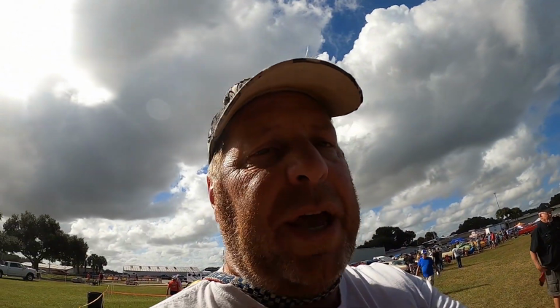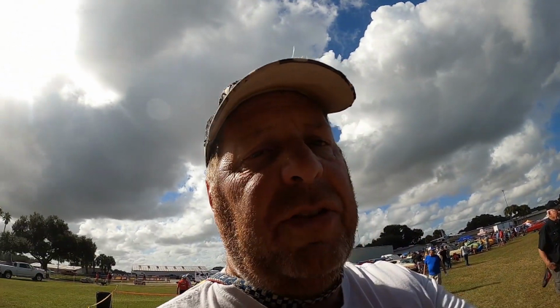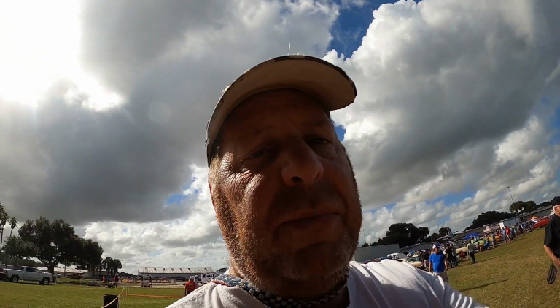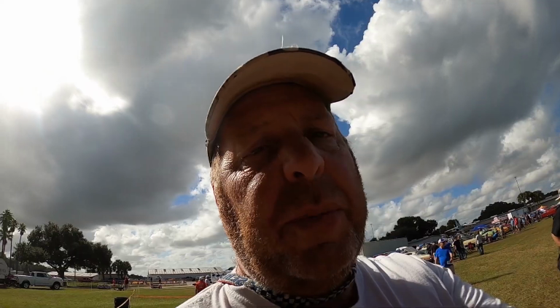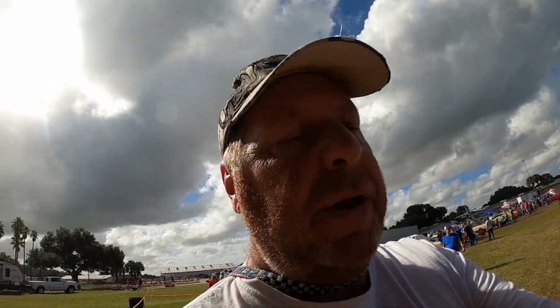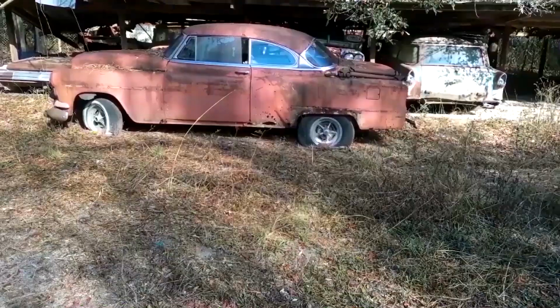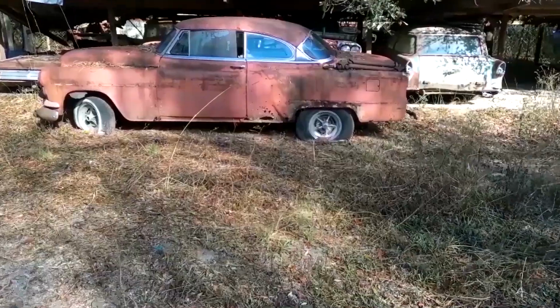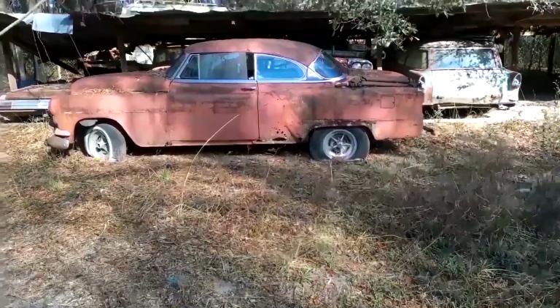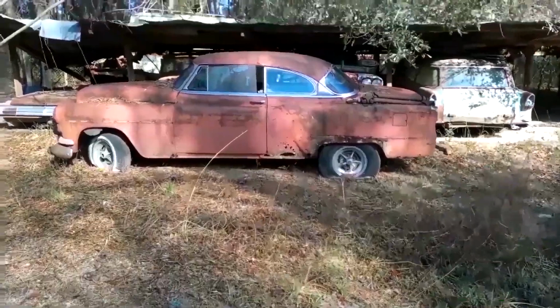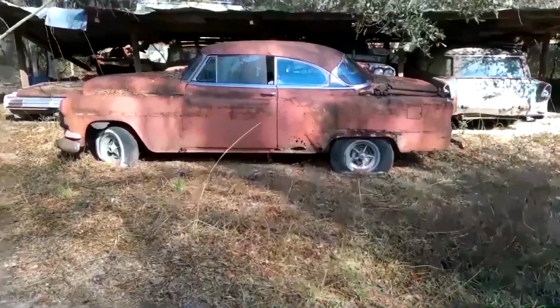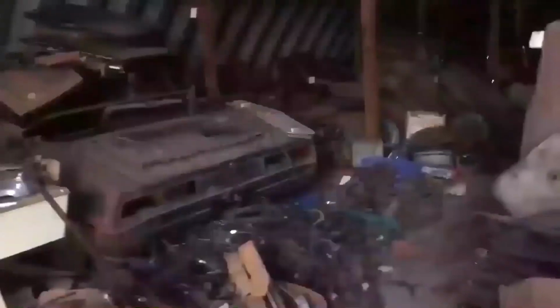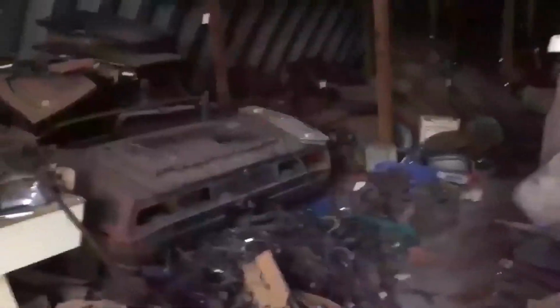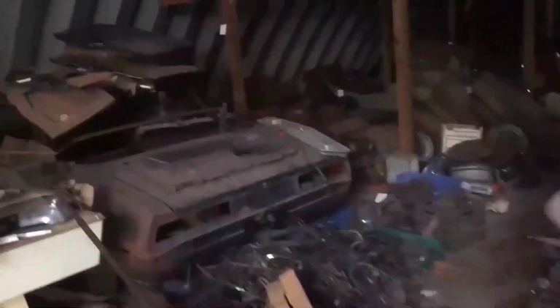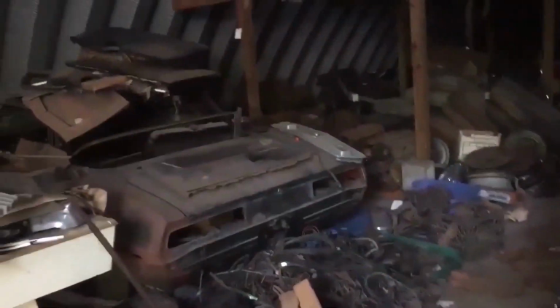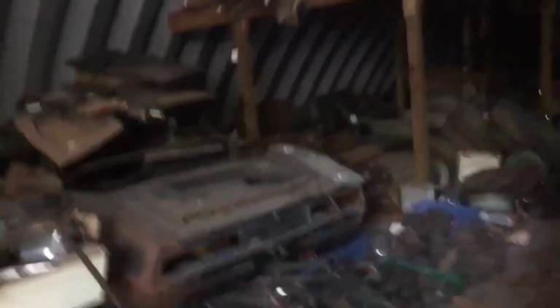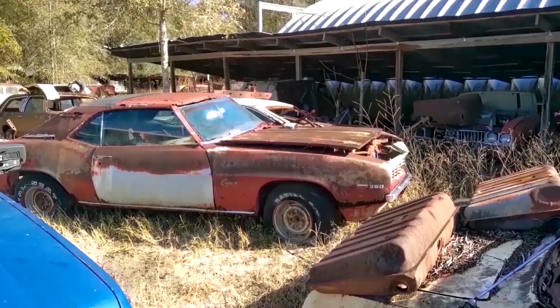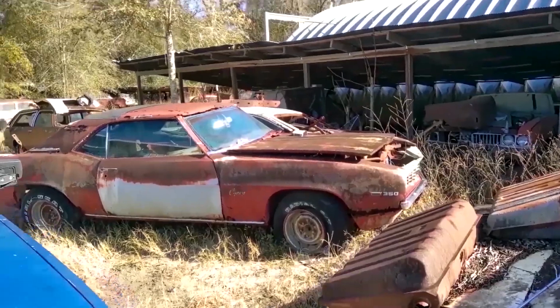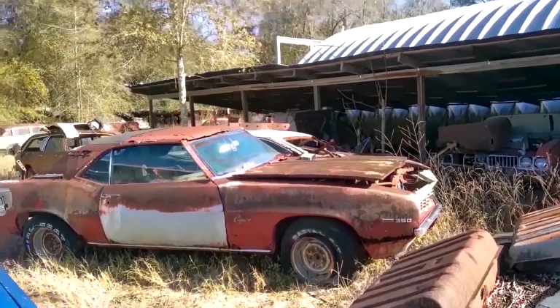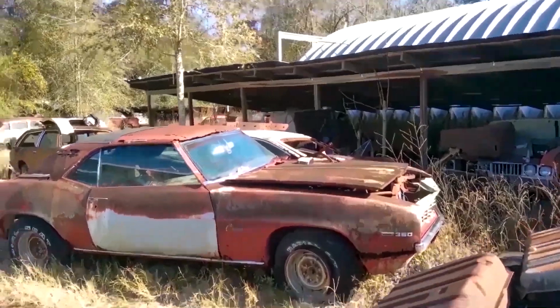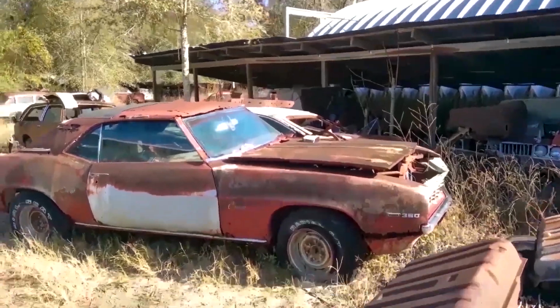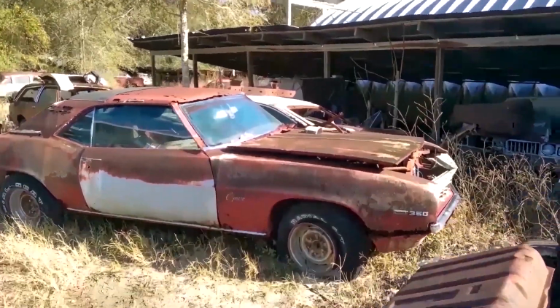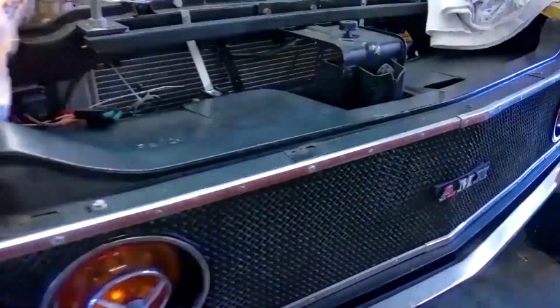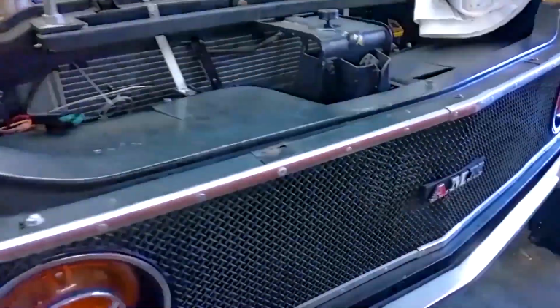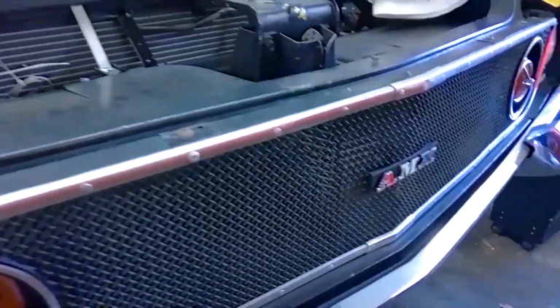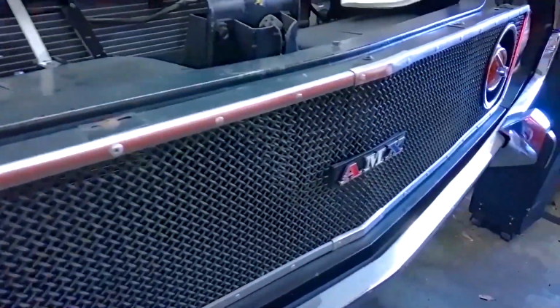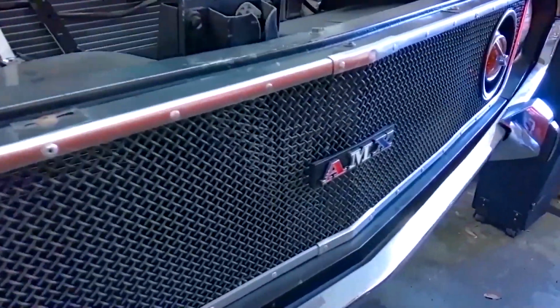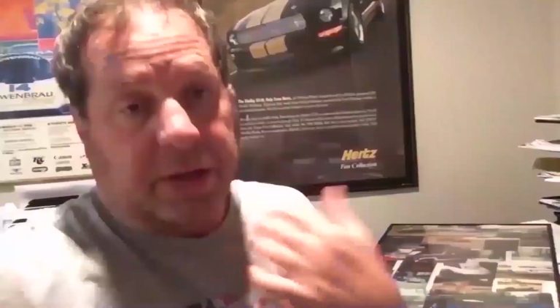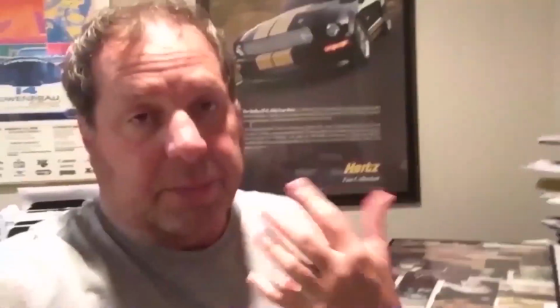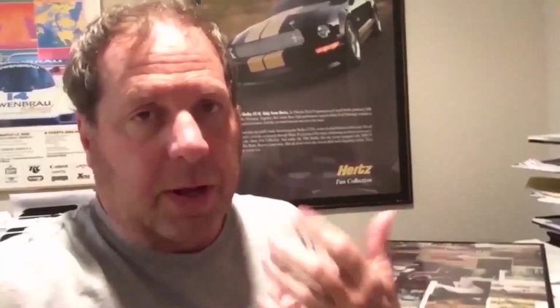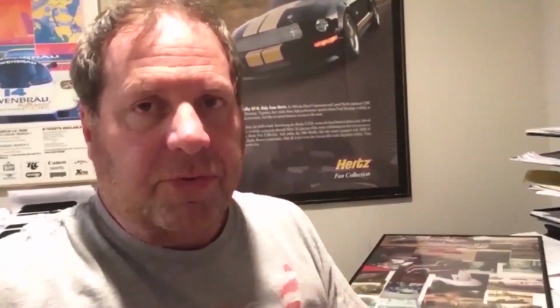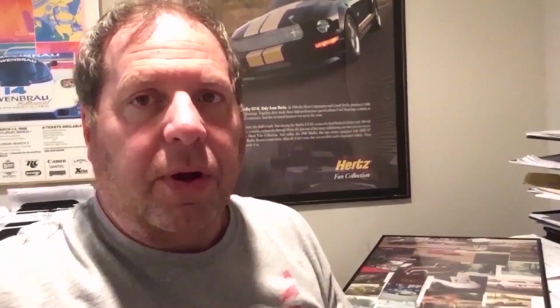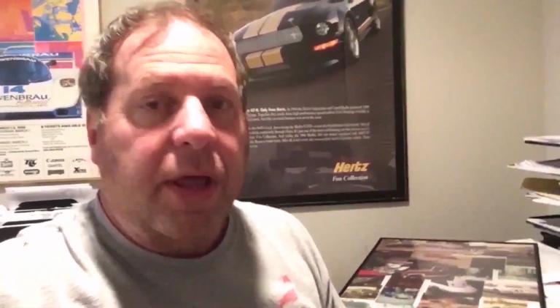Welcome to another episode of Junkyards and Barn Finds with Sean, and I'm Sean.